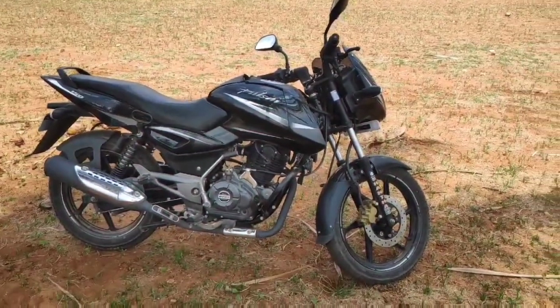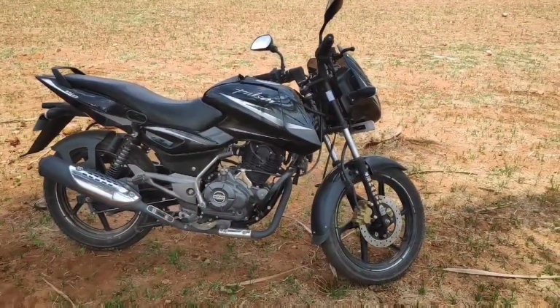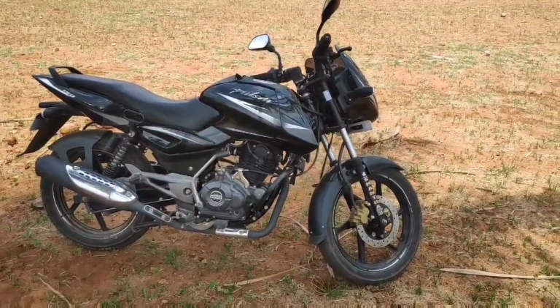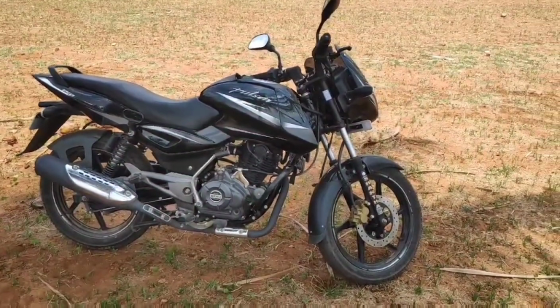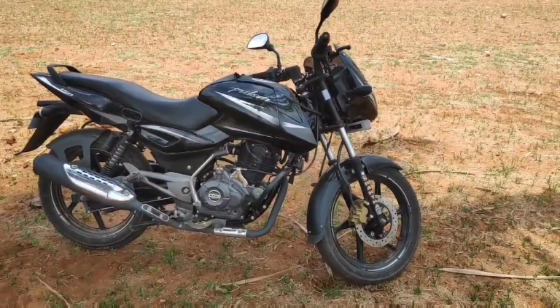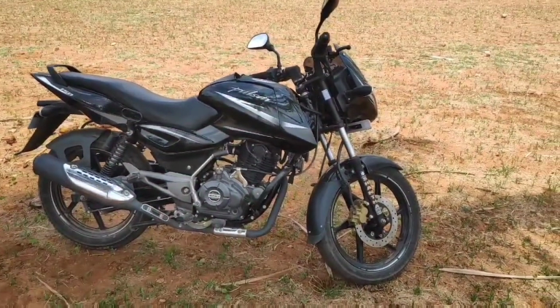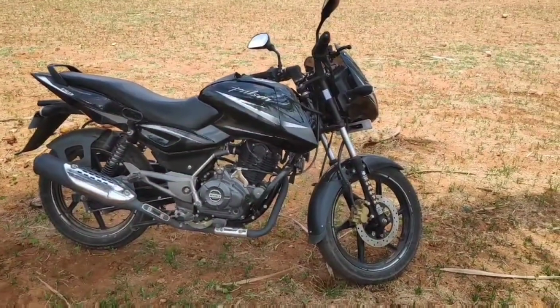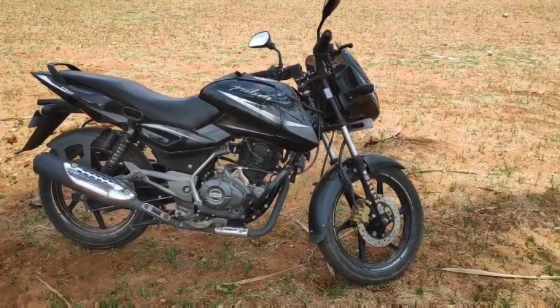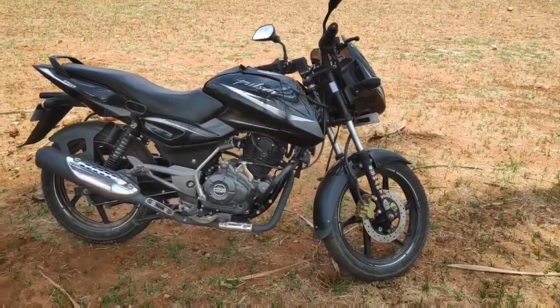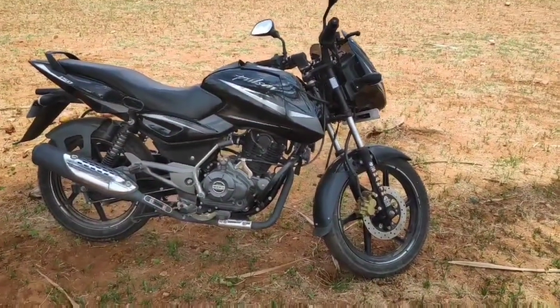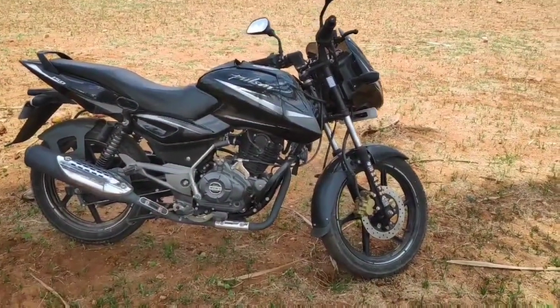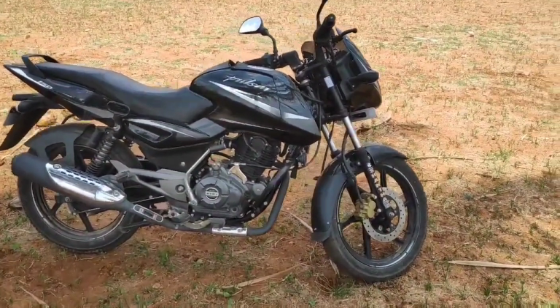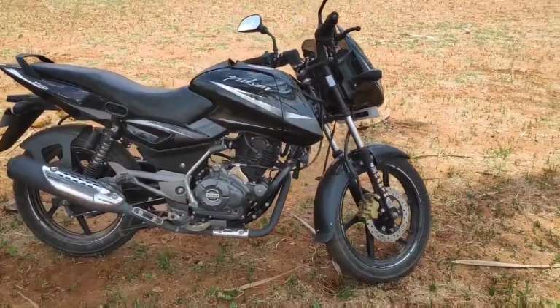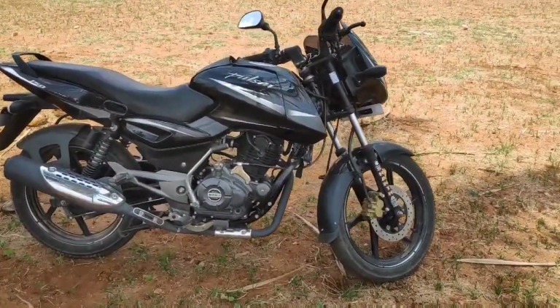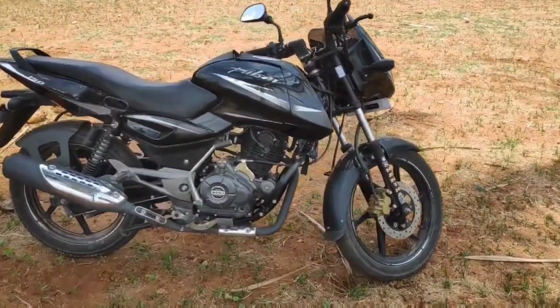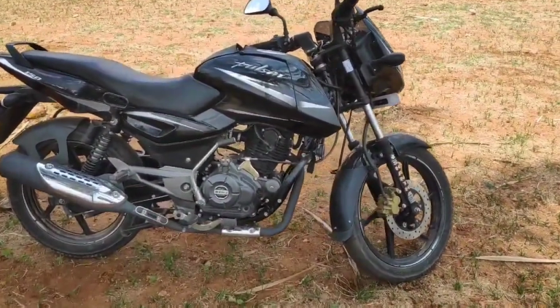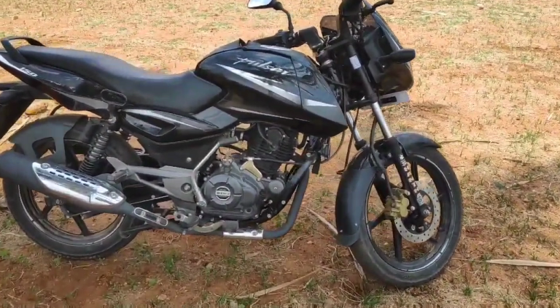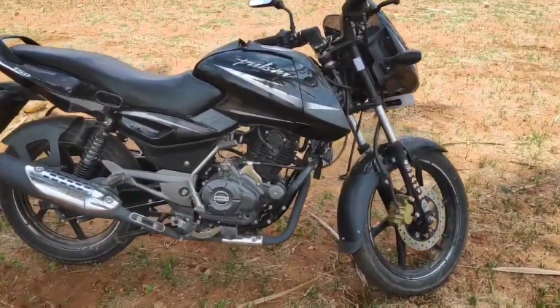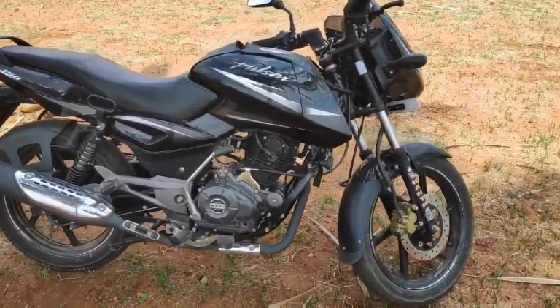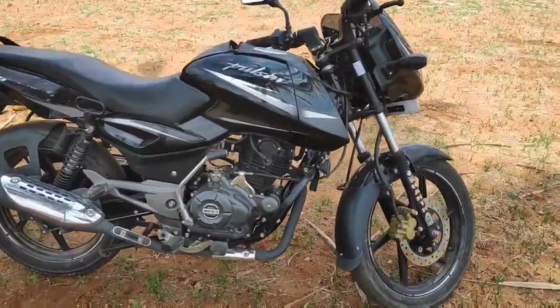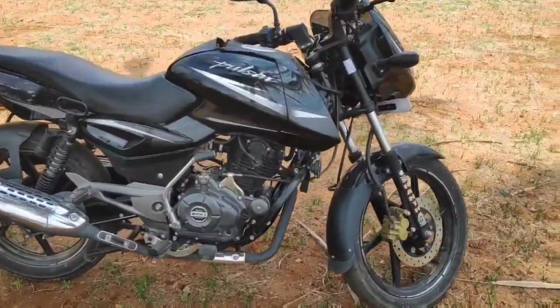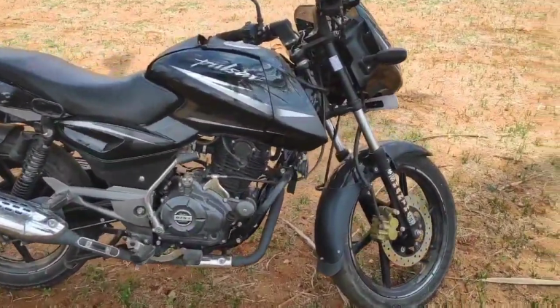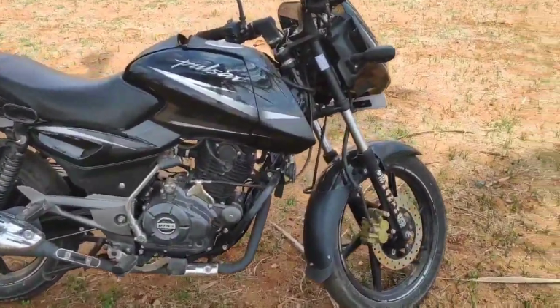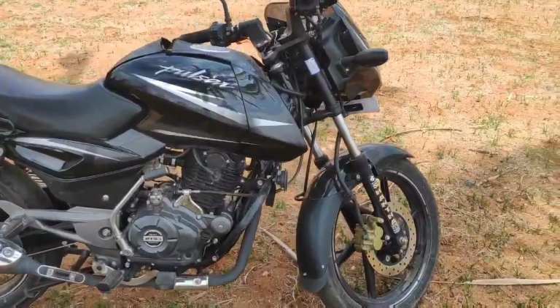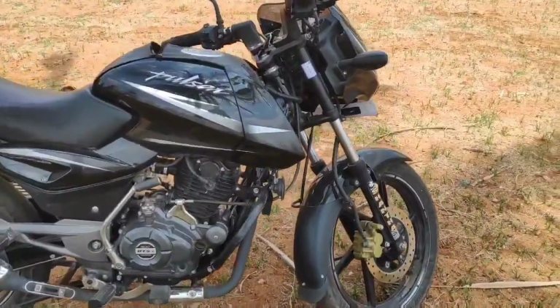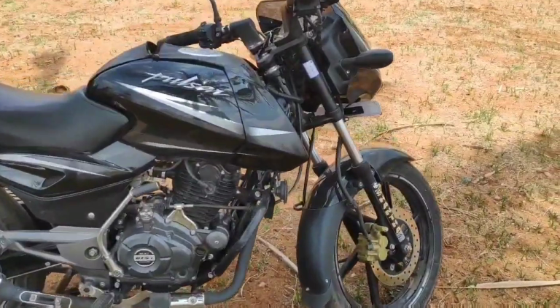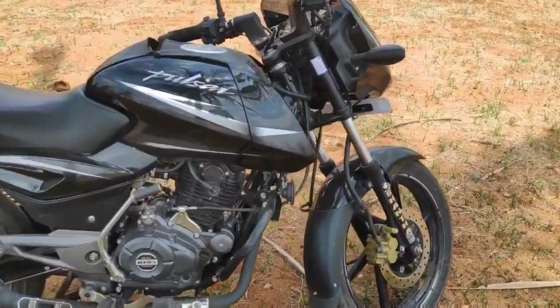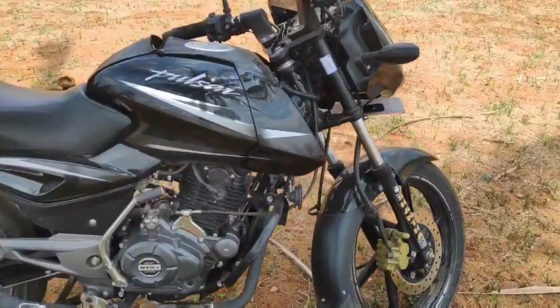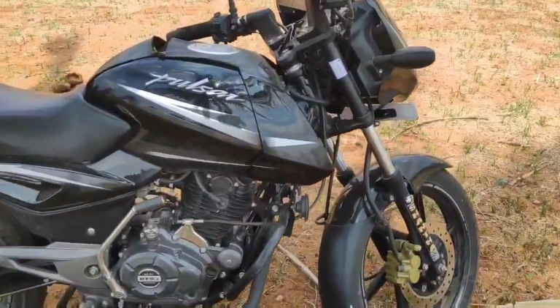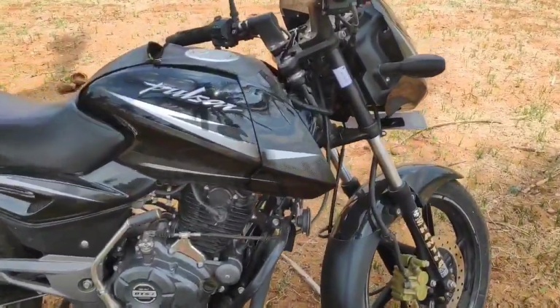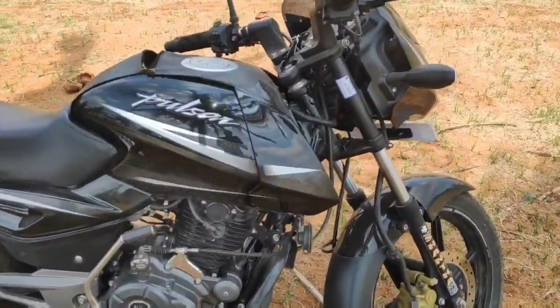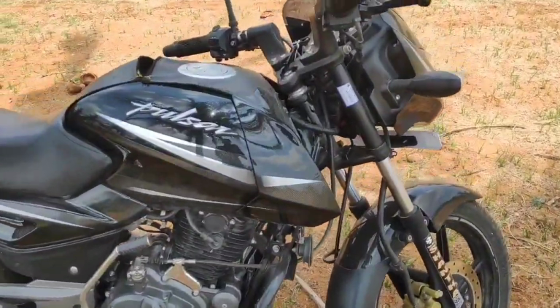The Pulsar 150 is in the commuter segment, but I would consider it a sporty commuter.